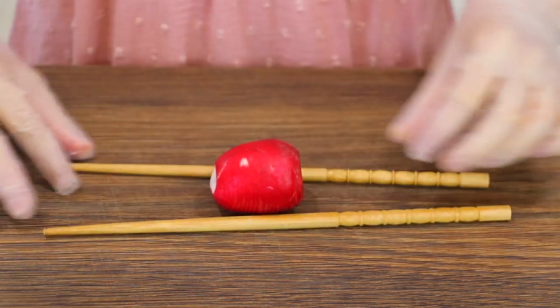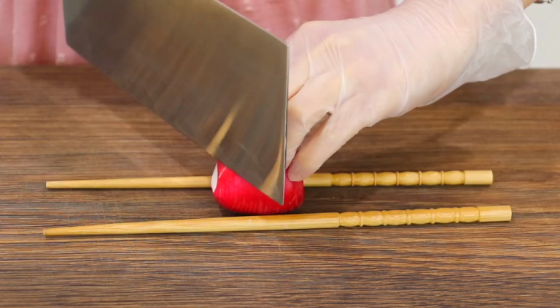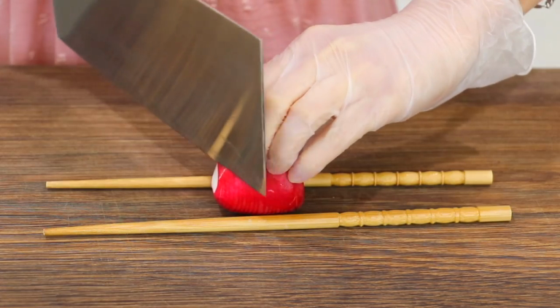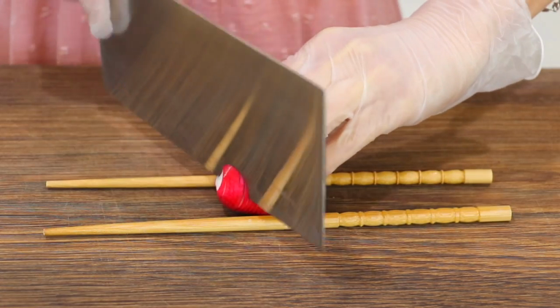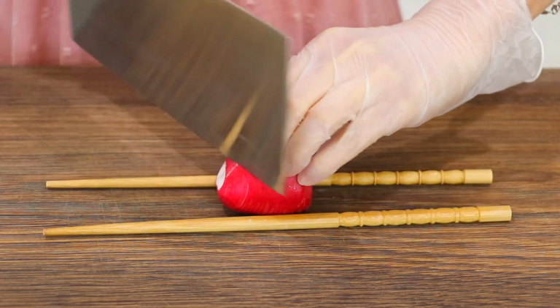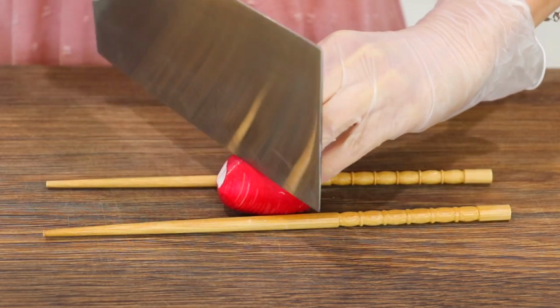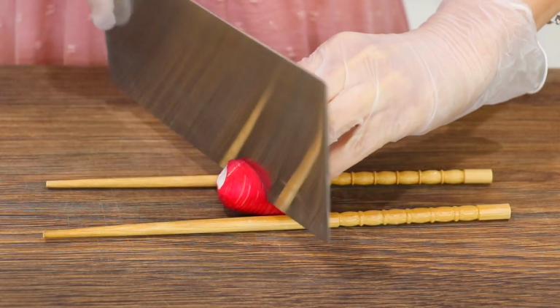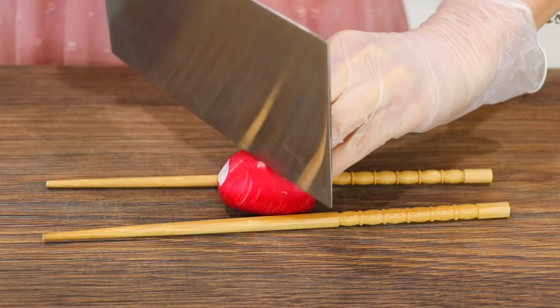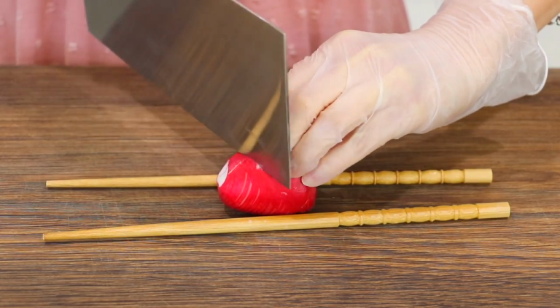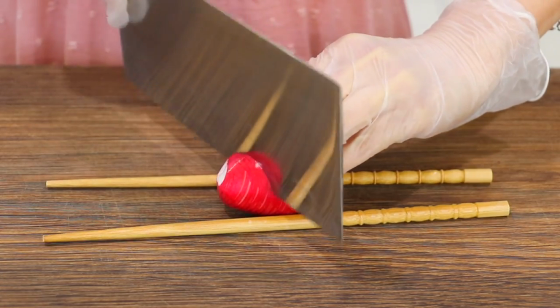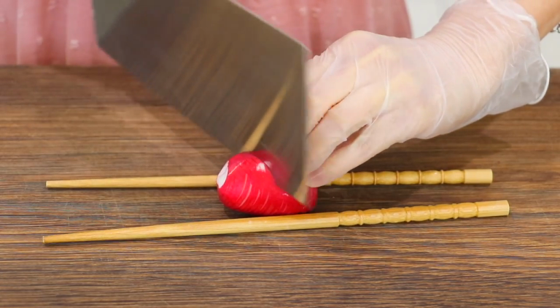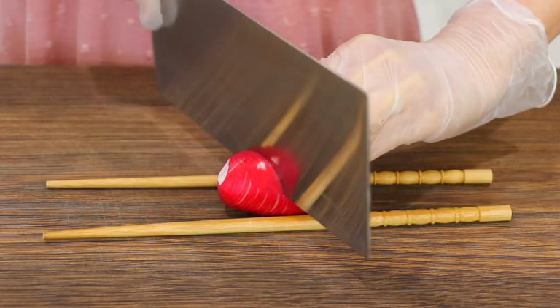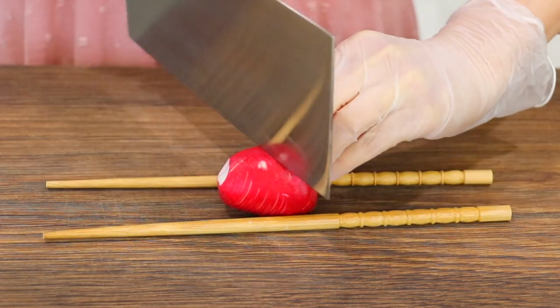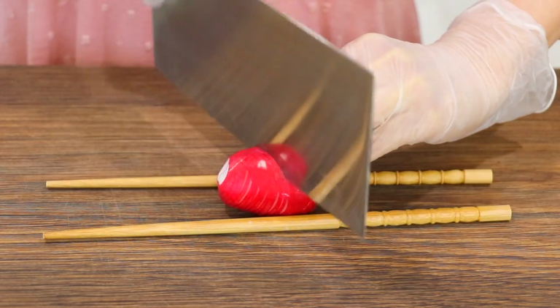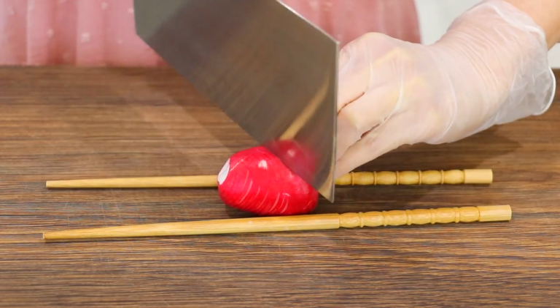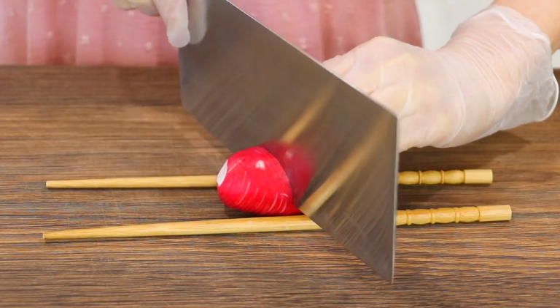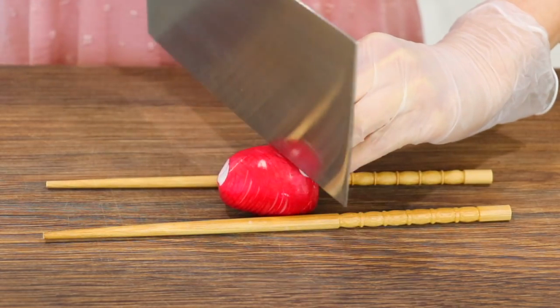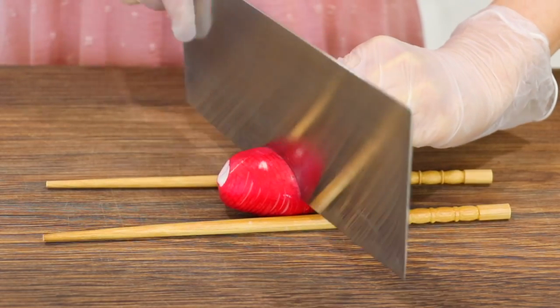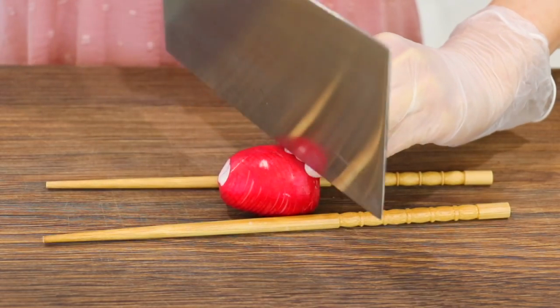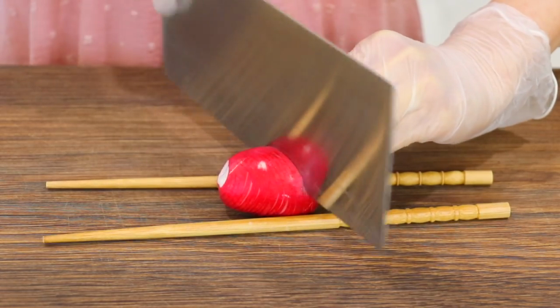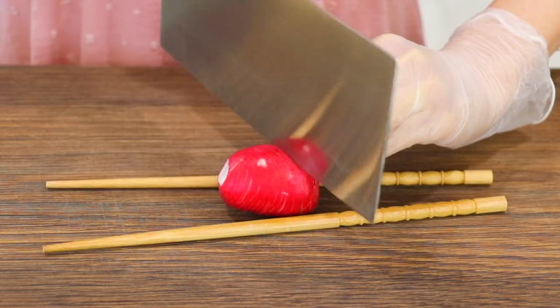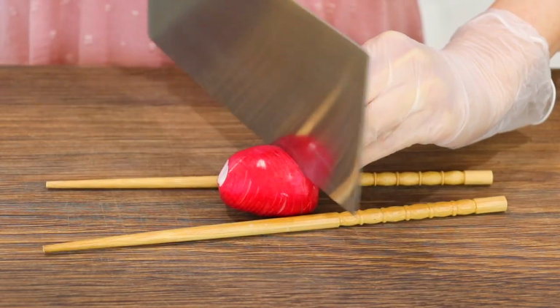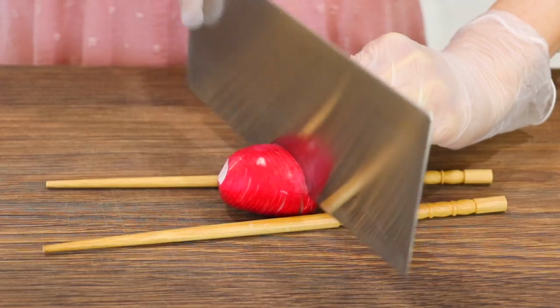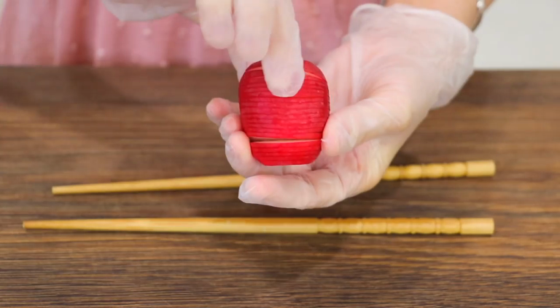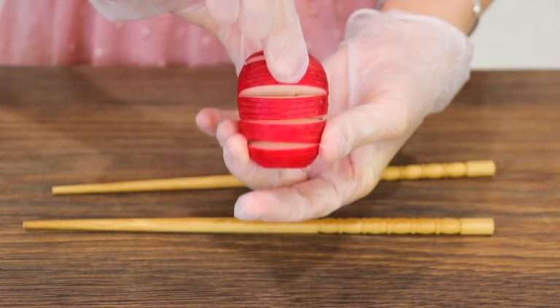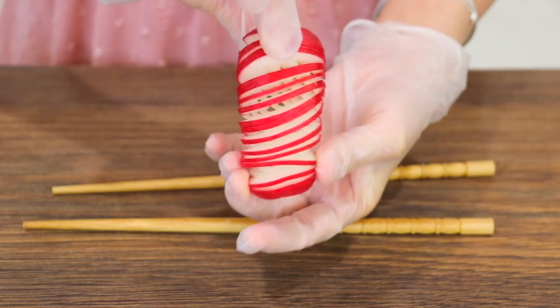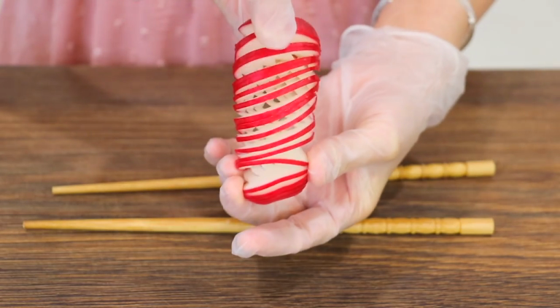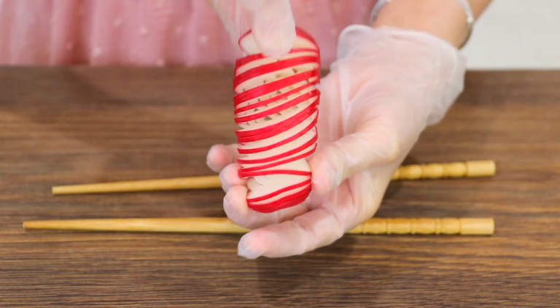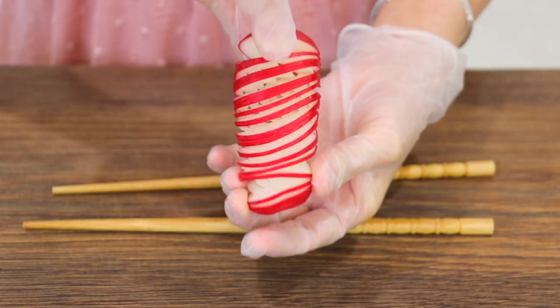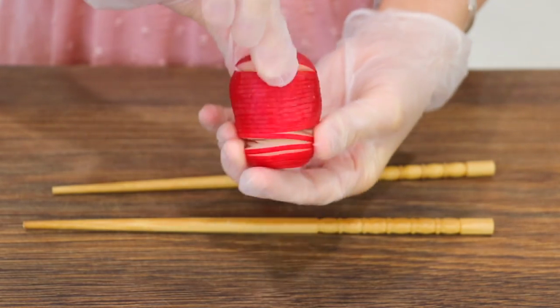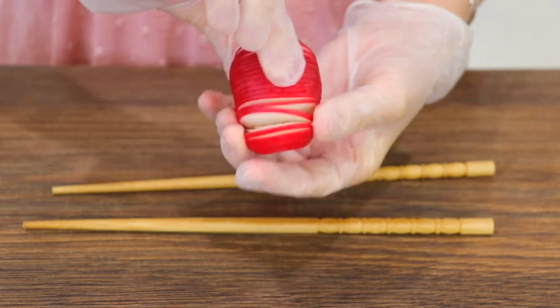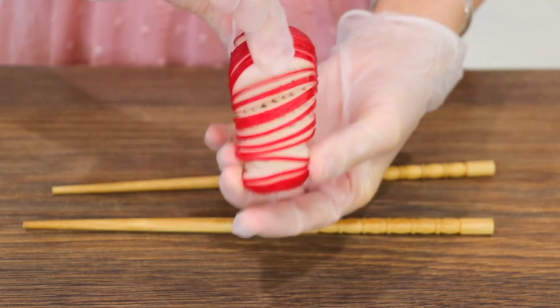At an angle, slice it again from one end to another. And do the same with the rest of them.